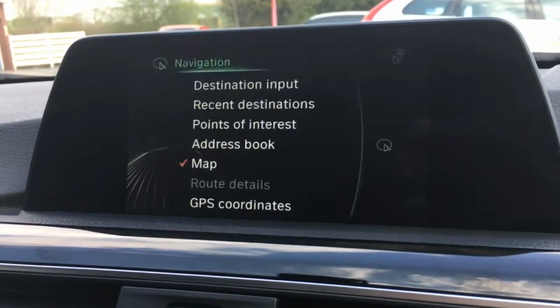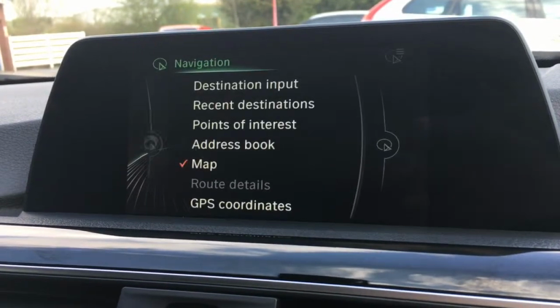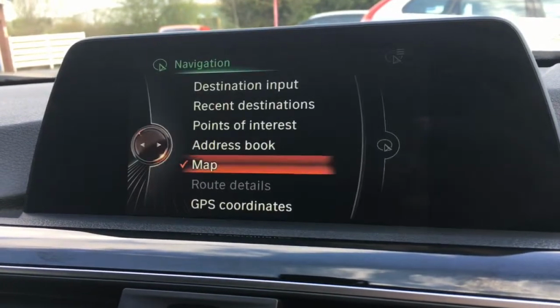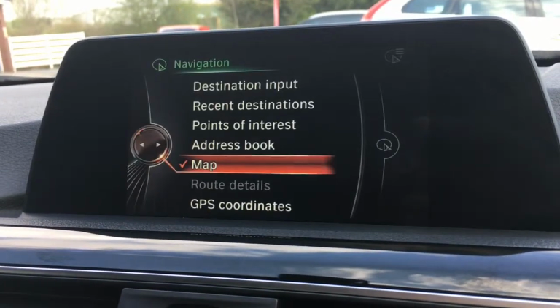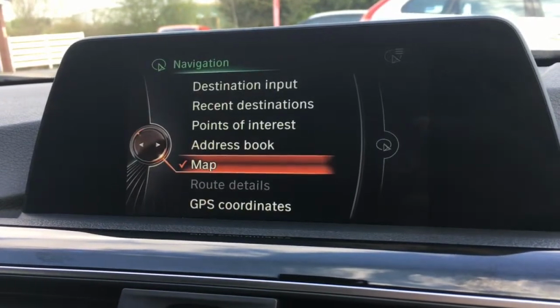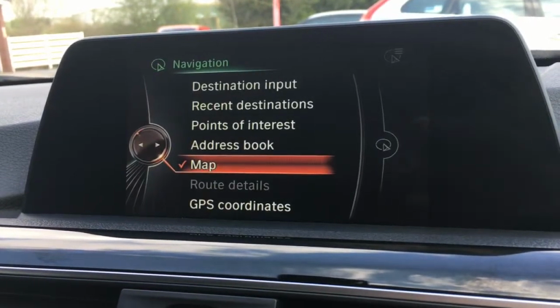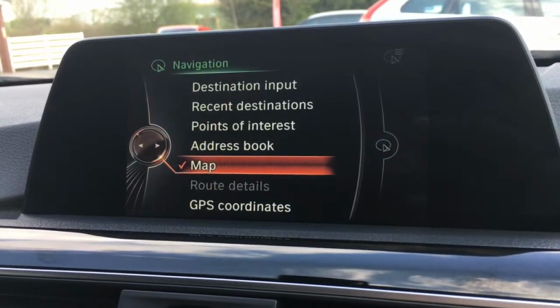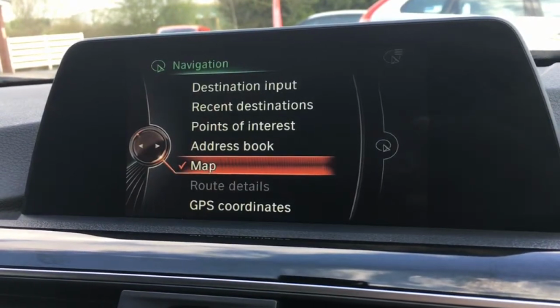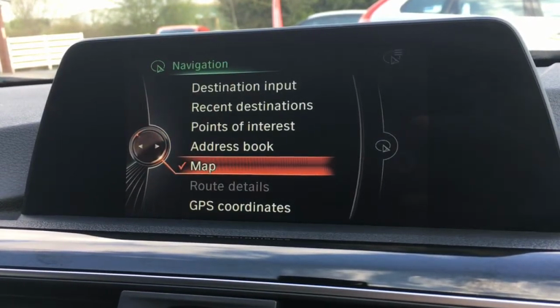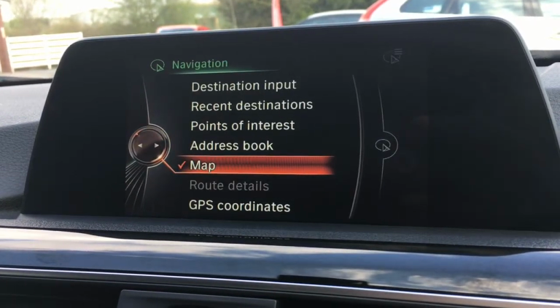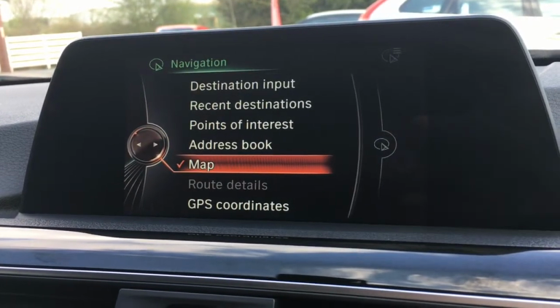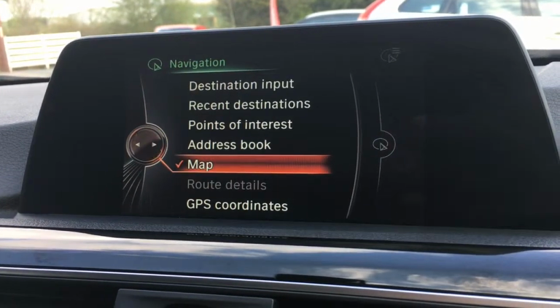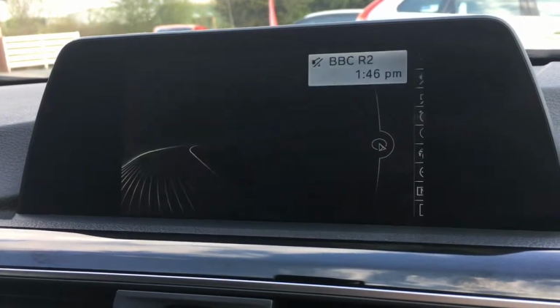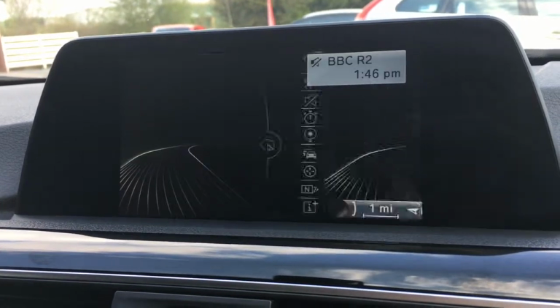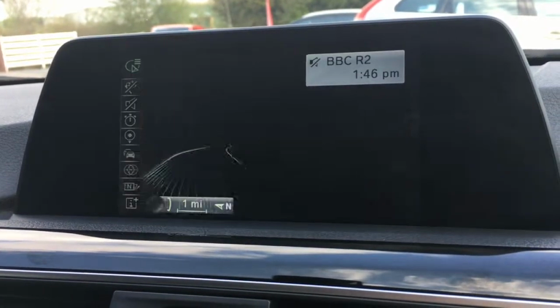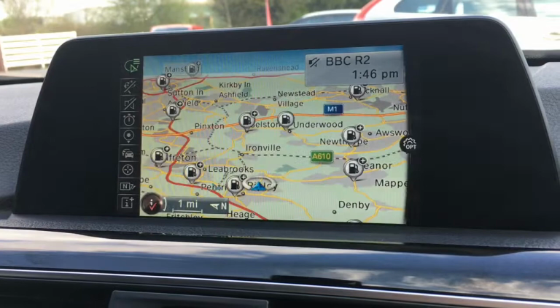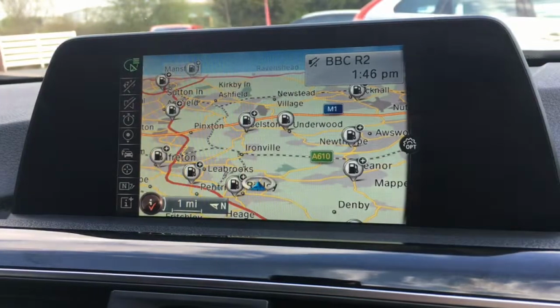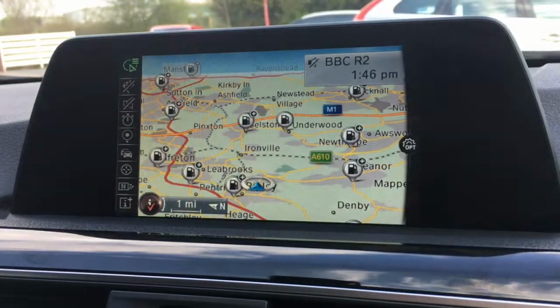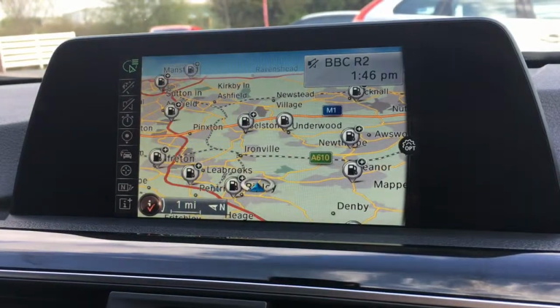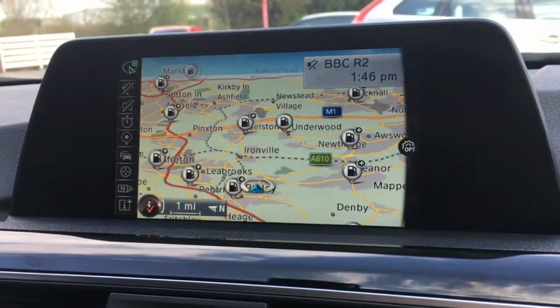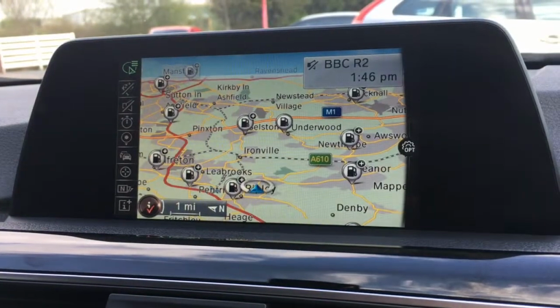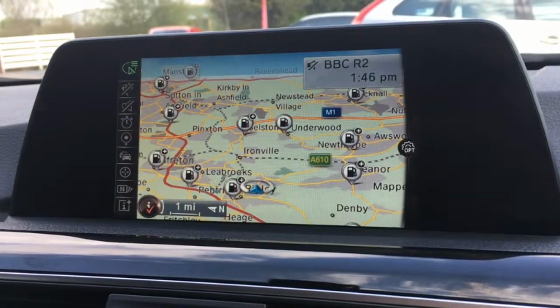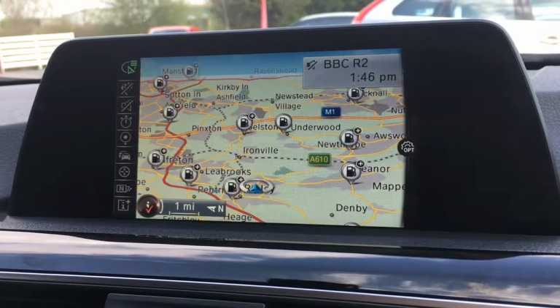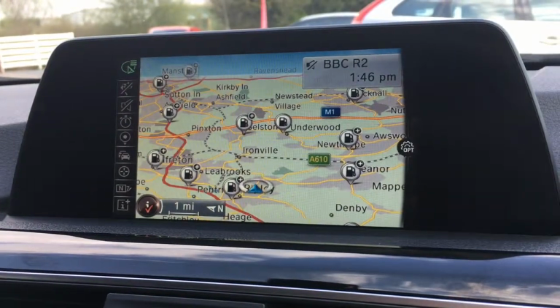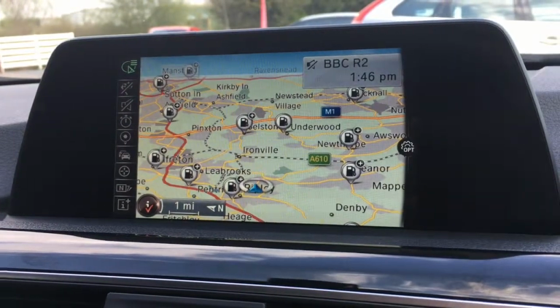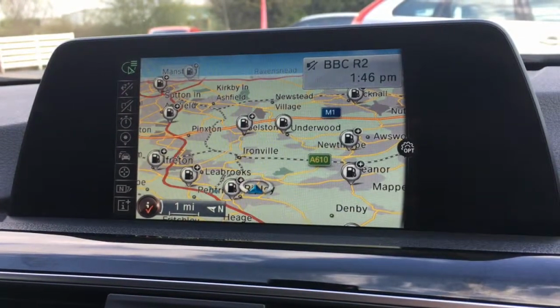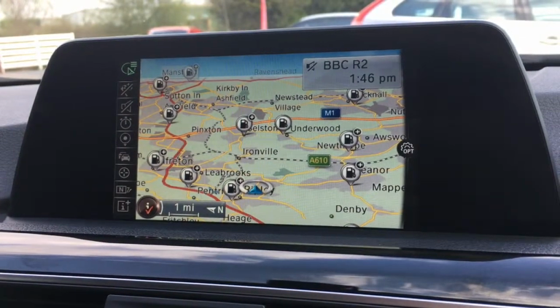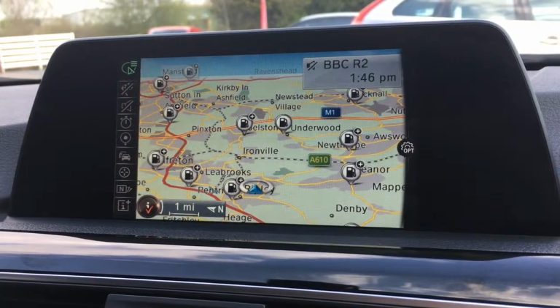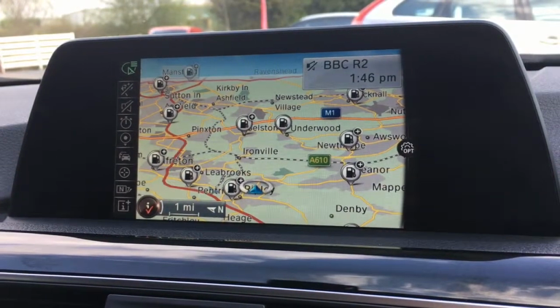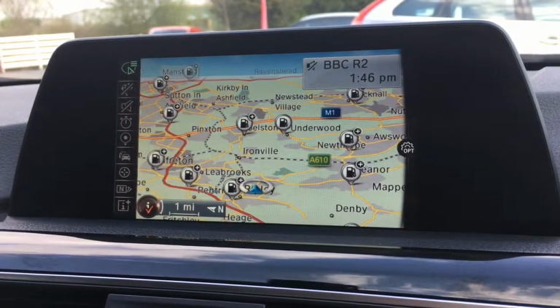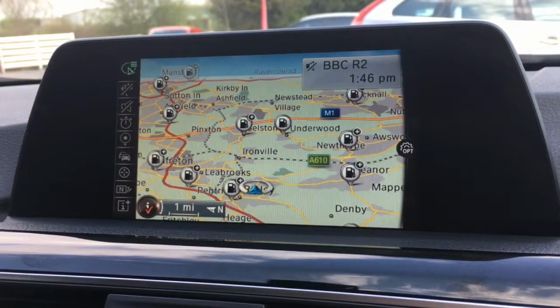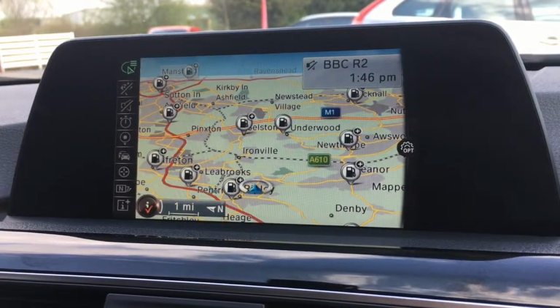Navigation is obviously for the sat nav, so you've got destination input. We'll show you the map as well — it's a nice big screen in colour, very clear.